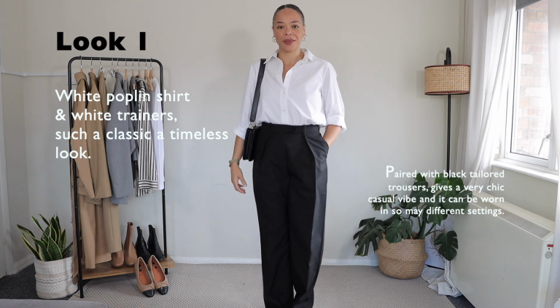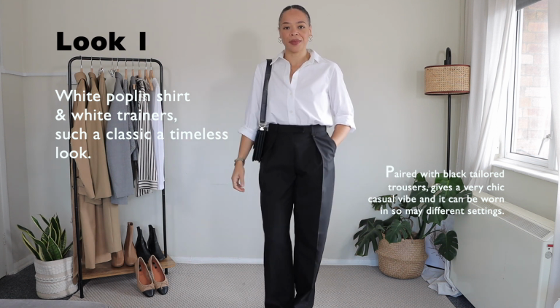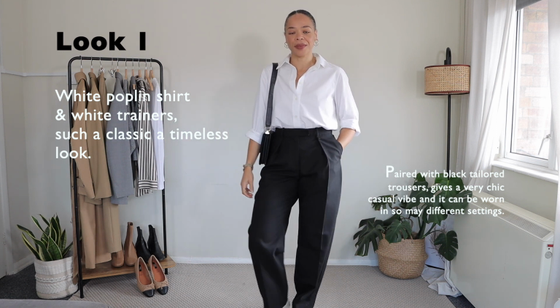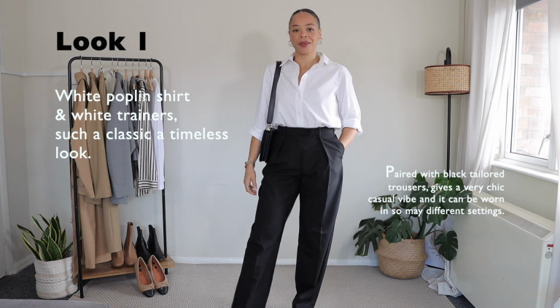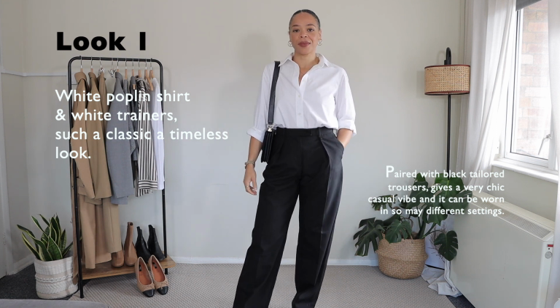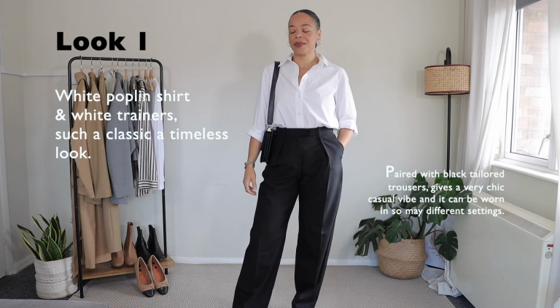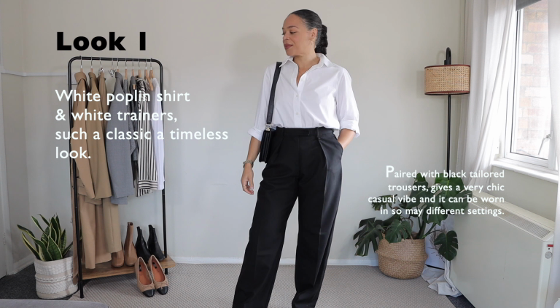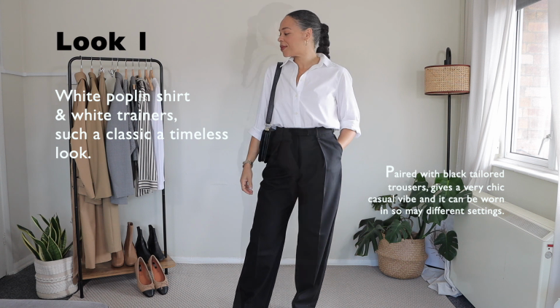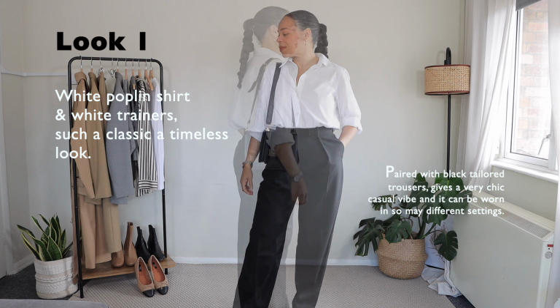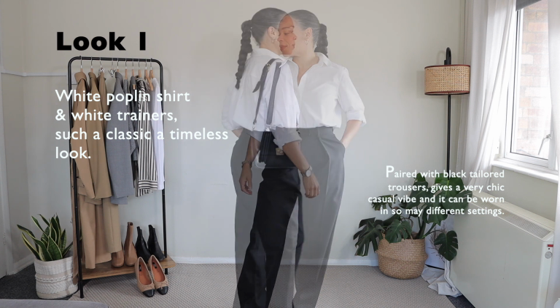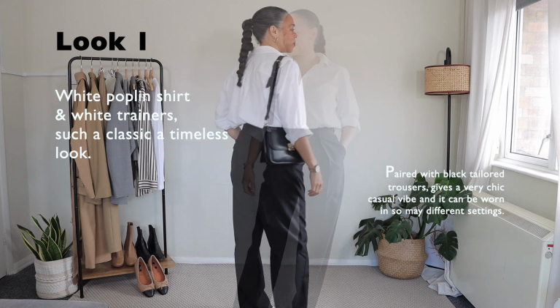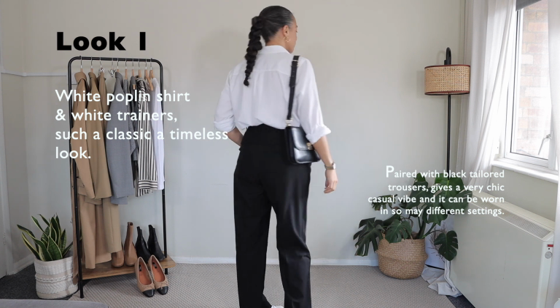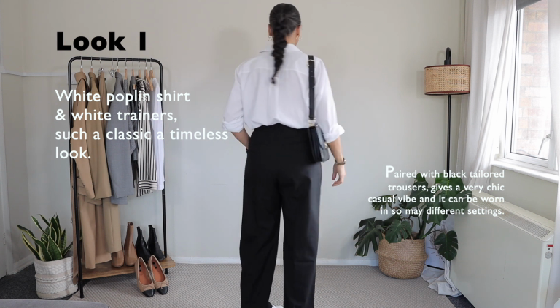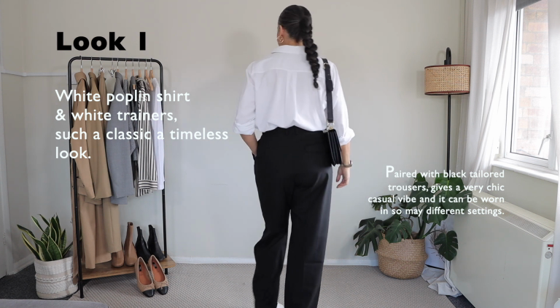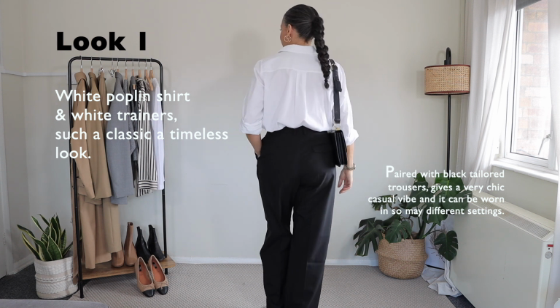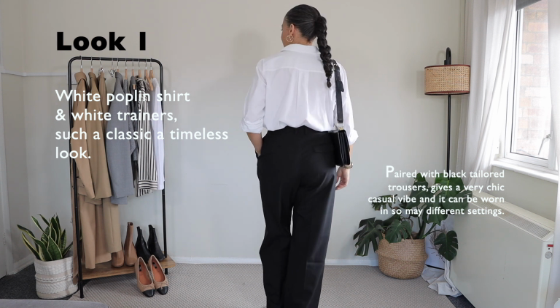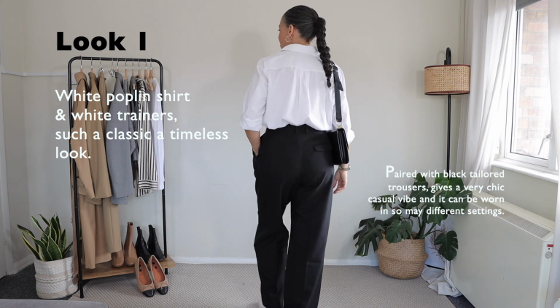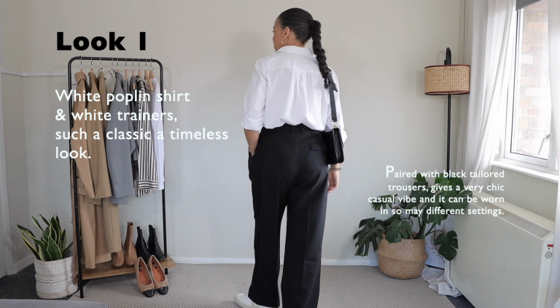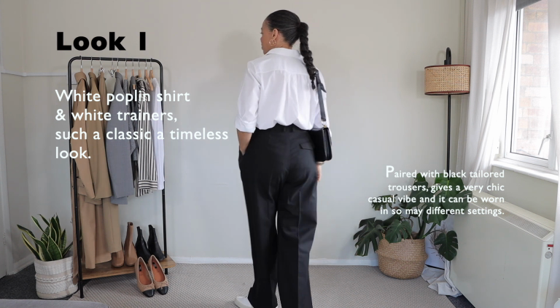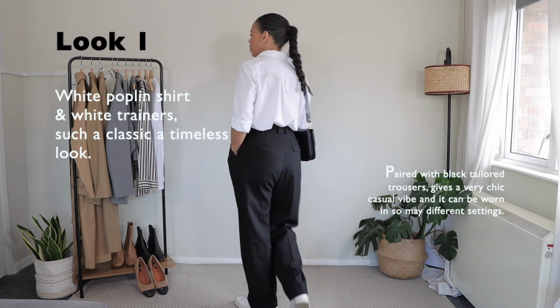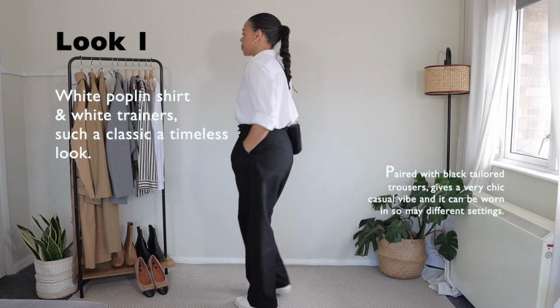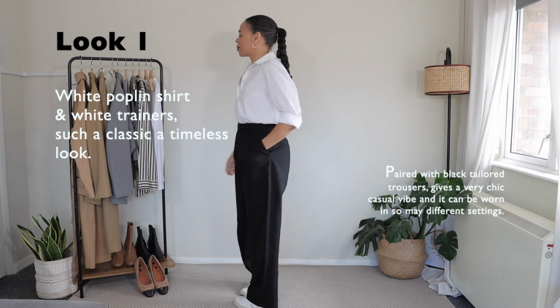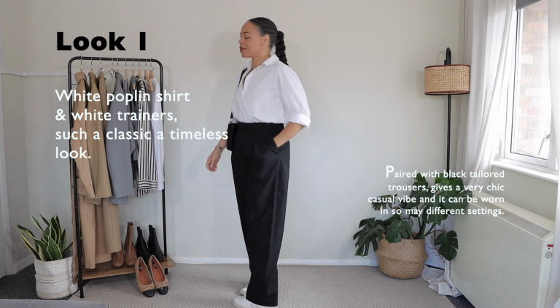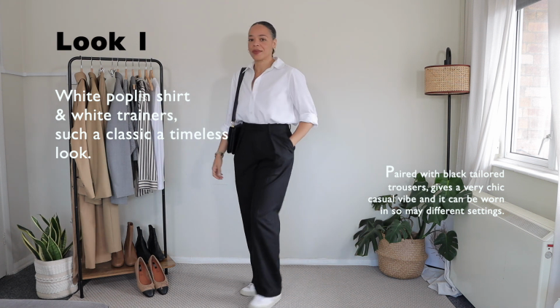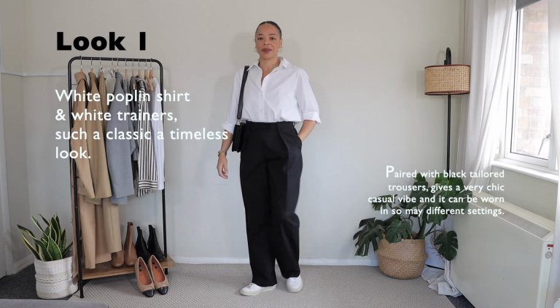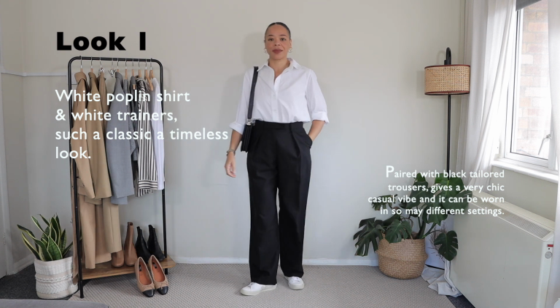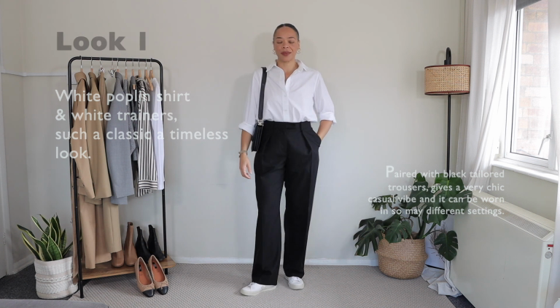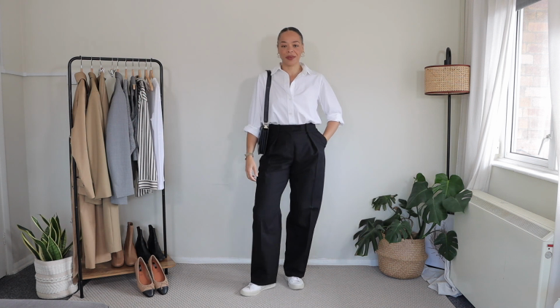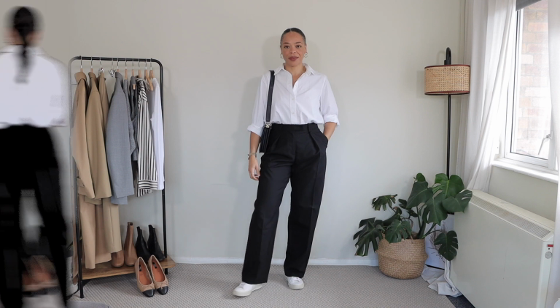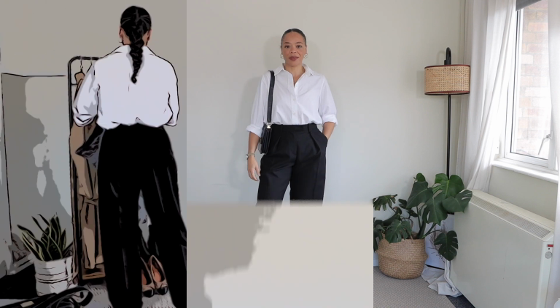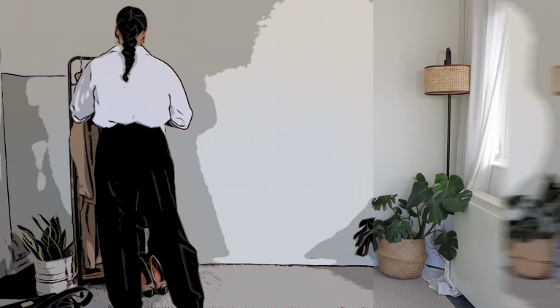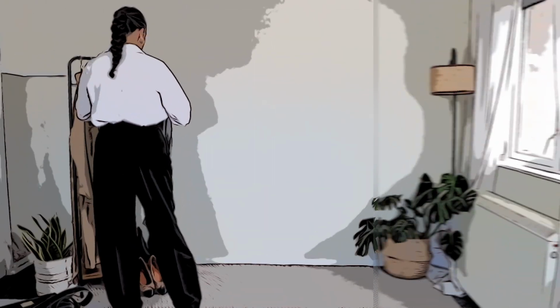Now, the bag that I will be styling all of the outfits with will be my vintage Celine bag. I'll link something similar below for you guys.